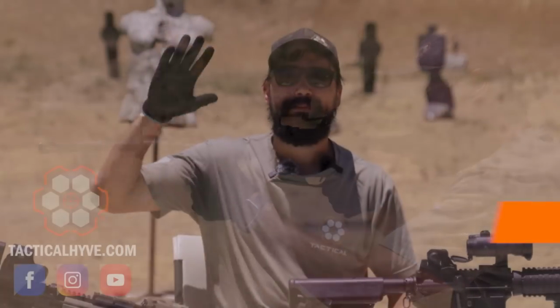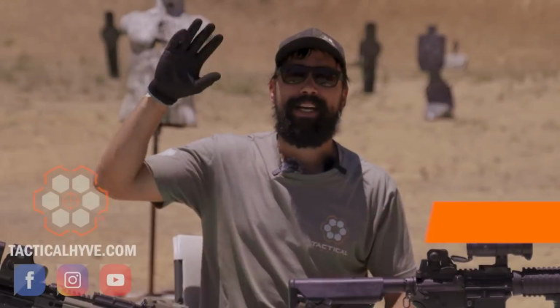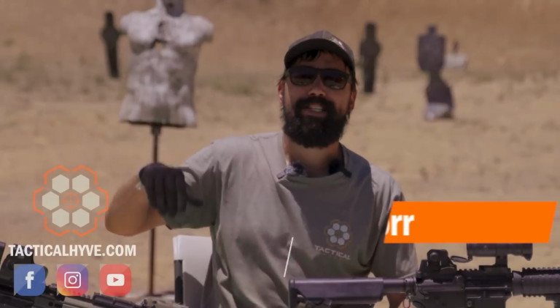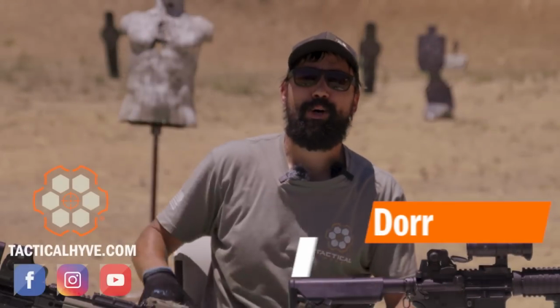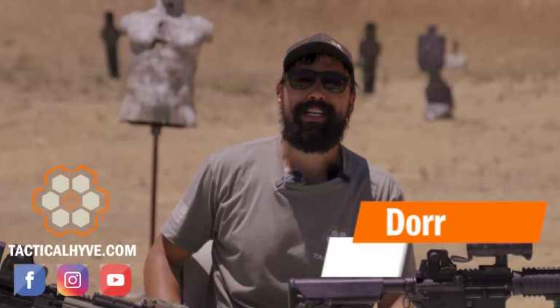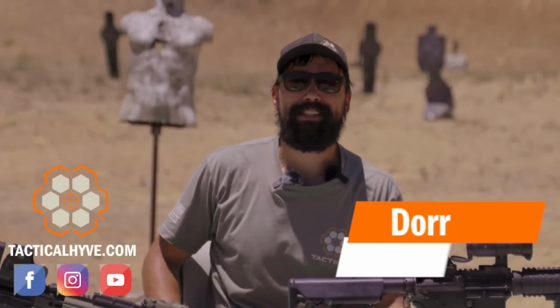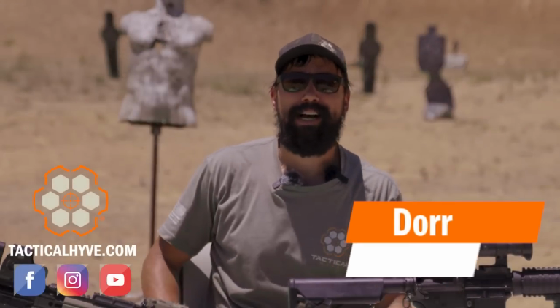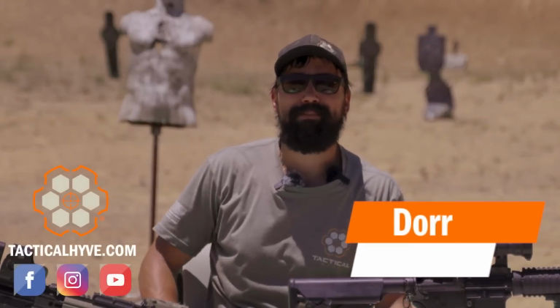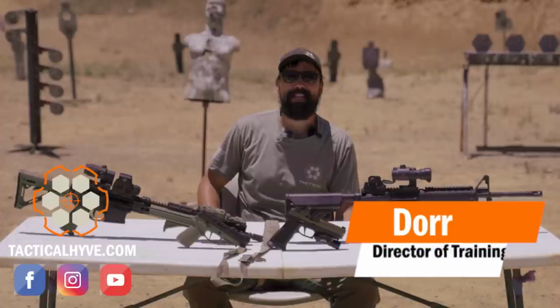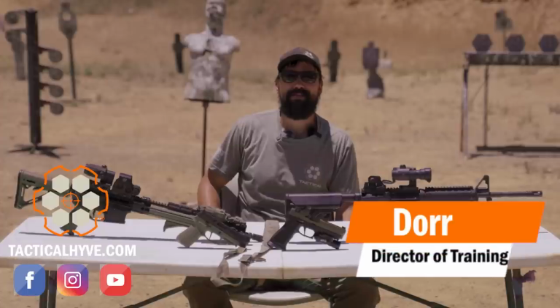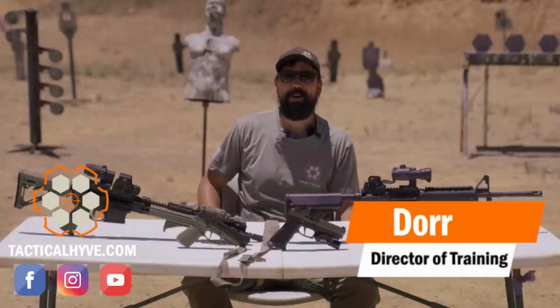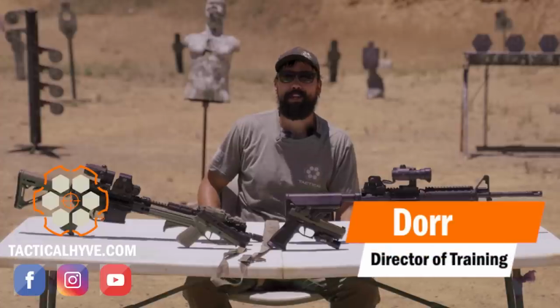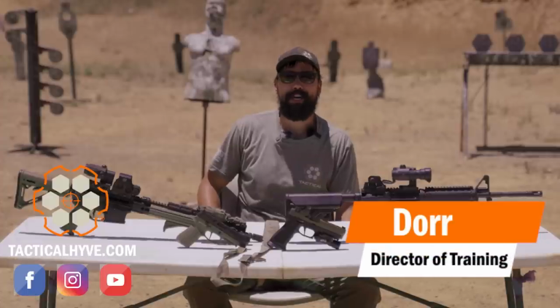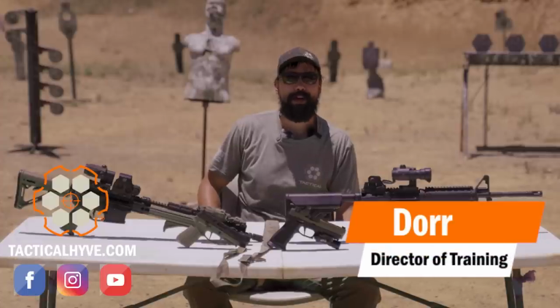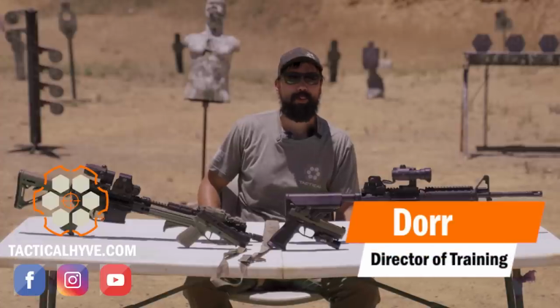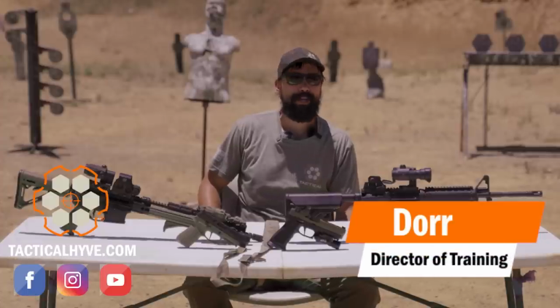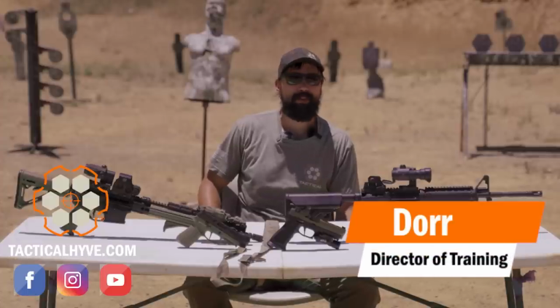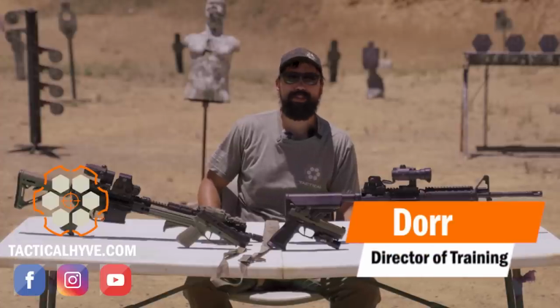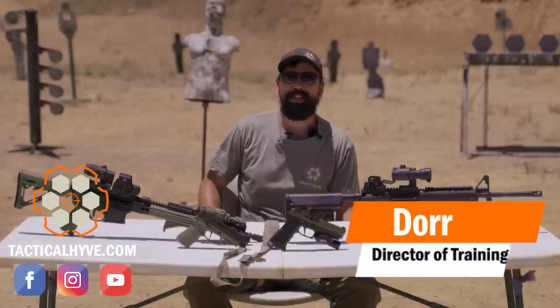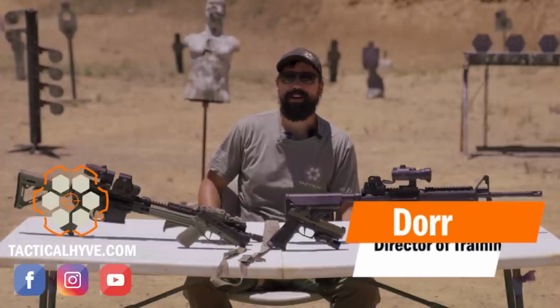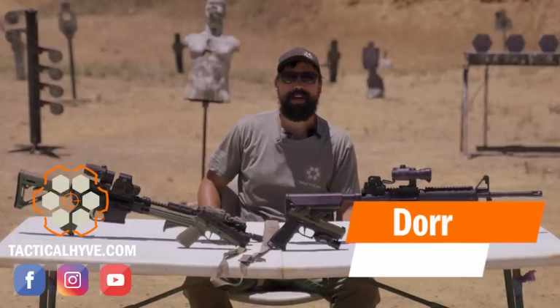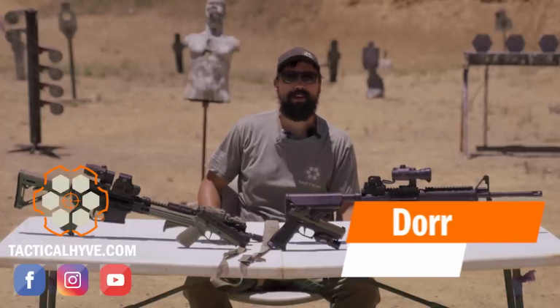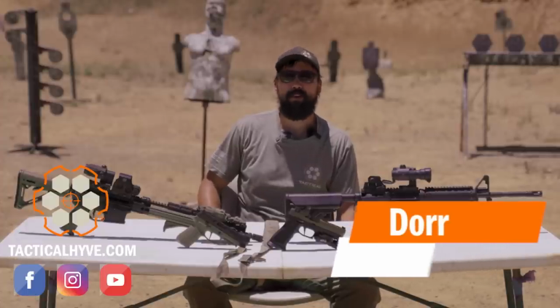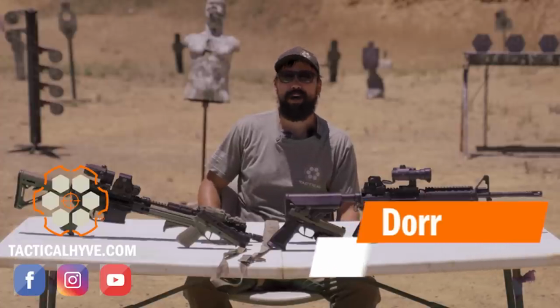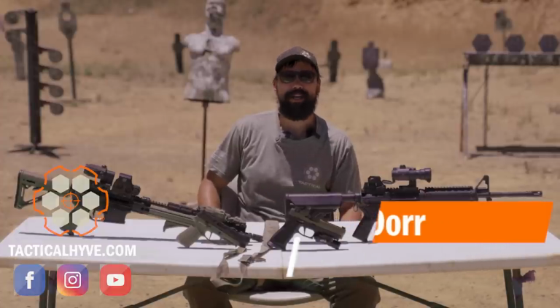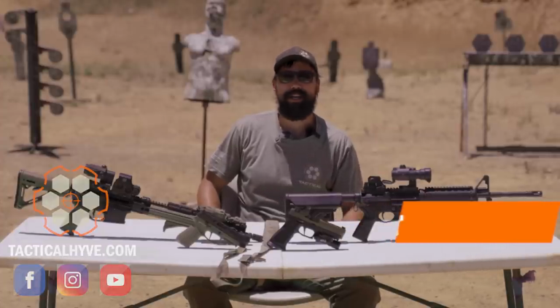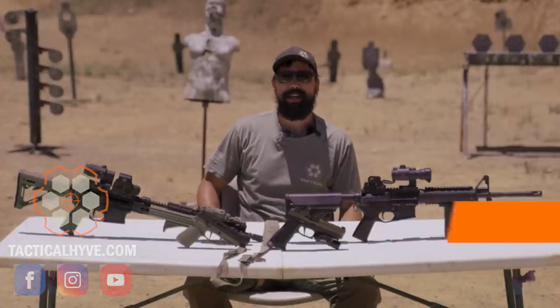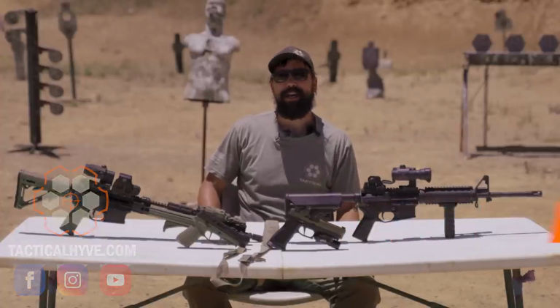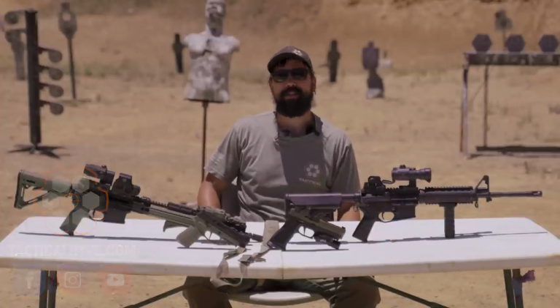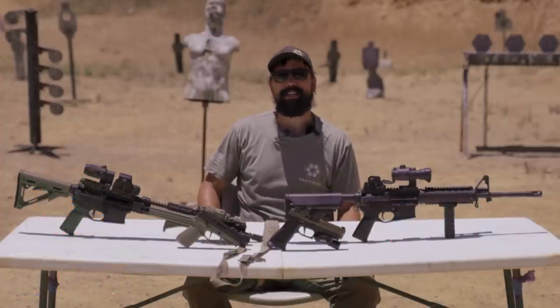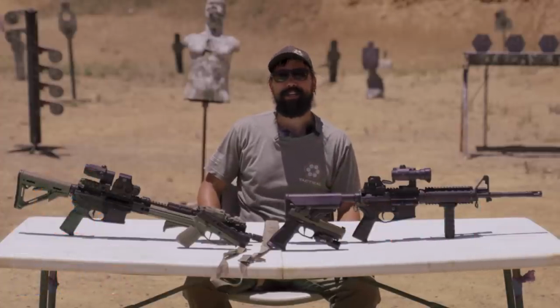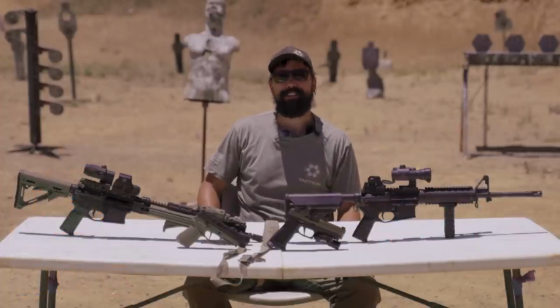Hey guys, it's Dore with Taddy Live. In today's video we're going to be talking about the weapon upgrades you need — the how, the why — so let's get into it.